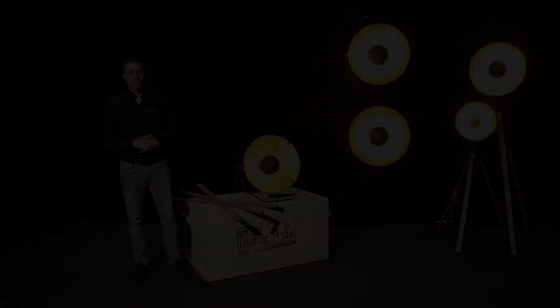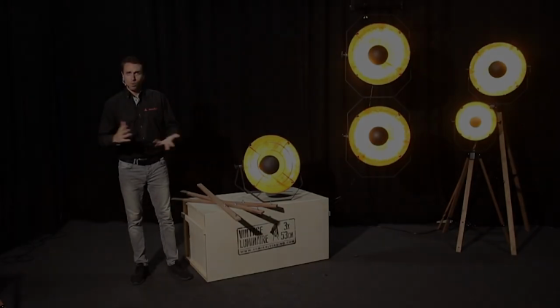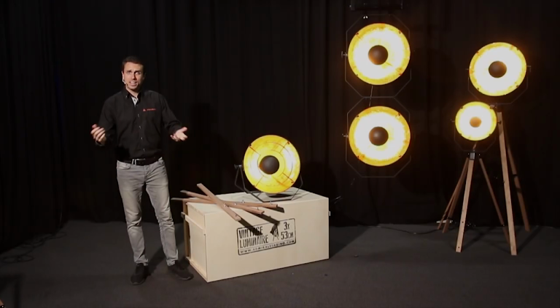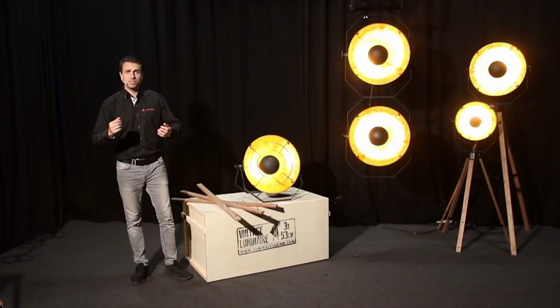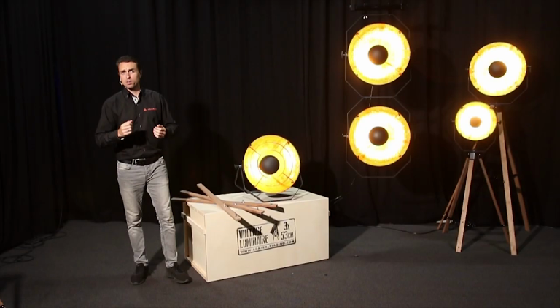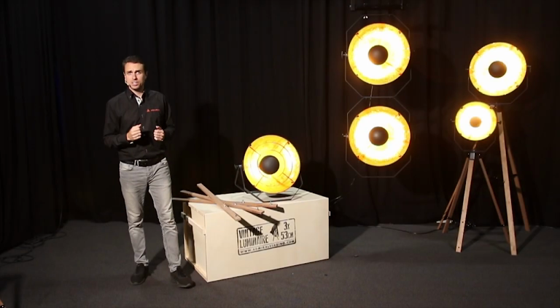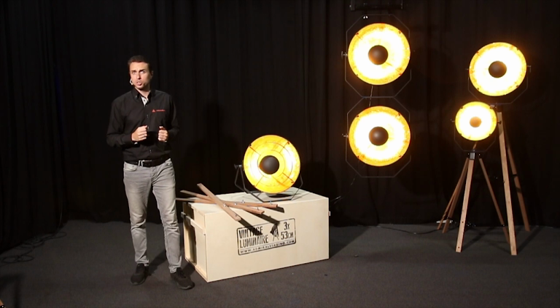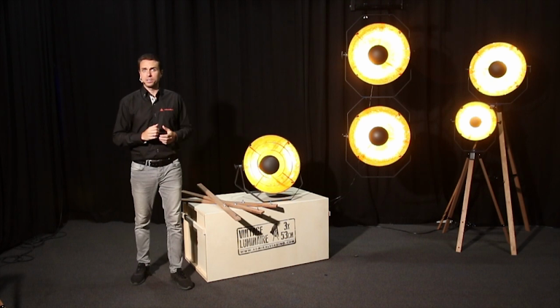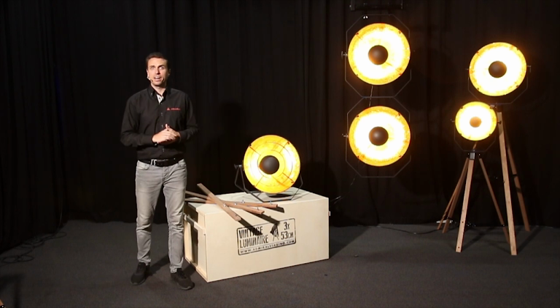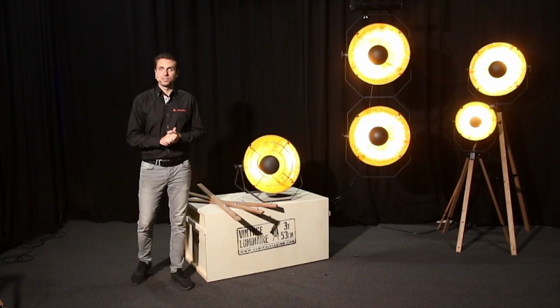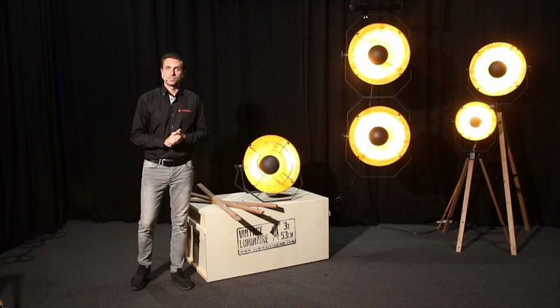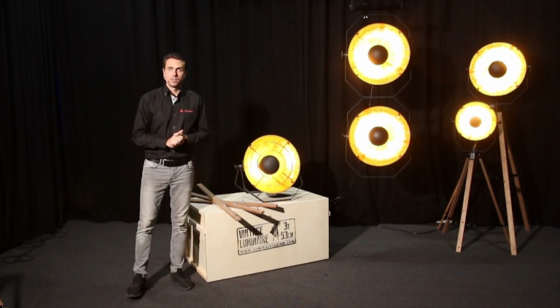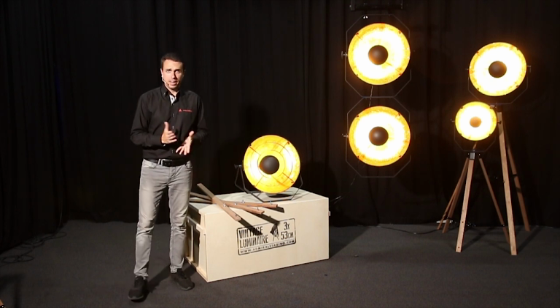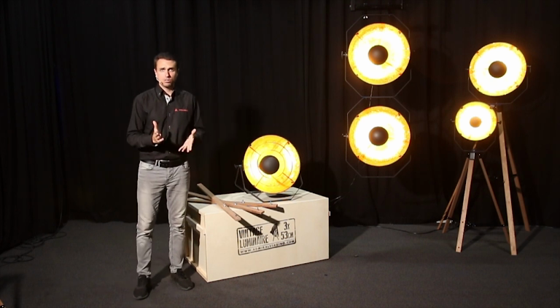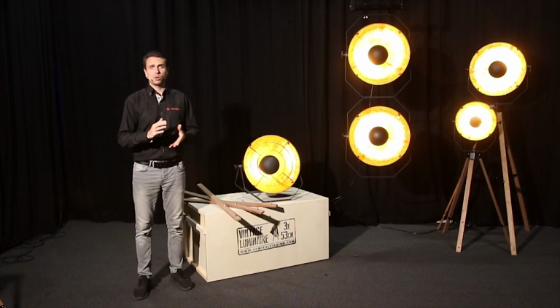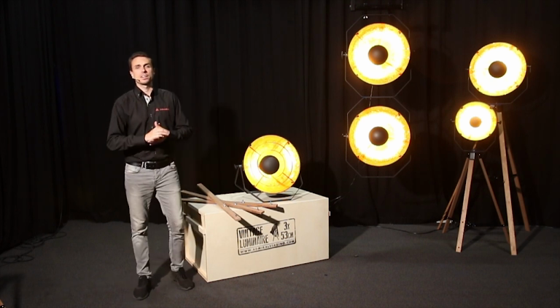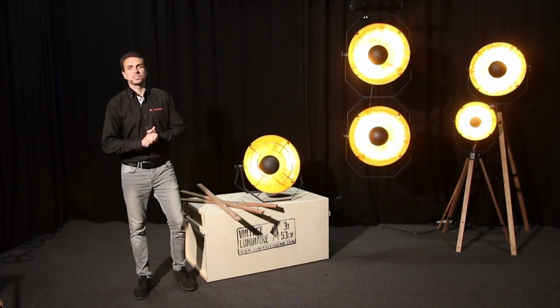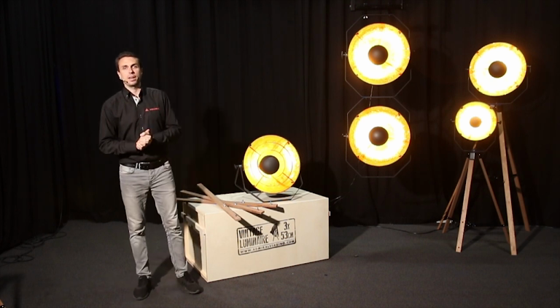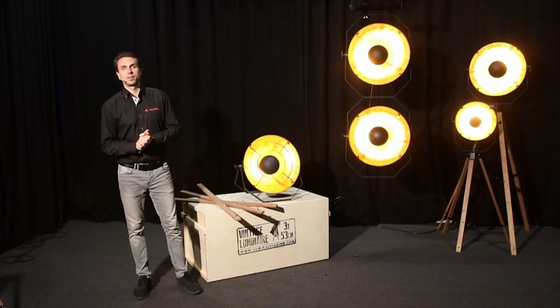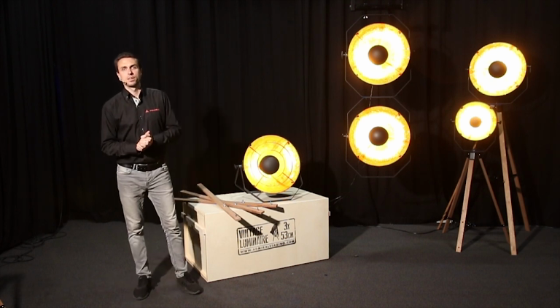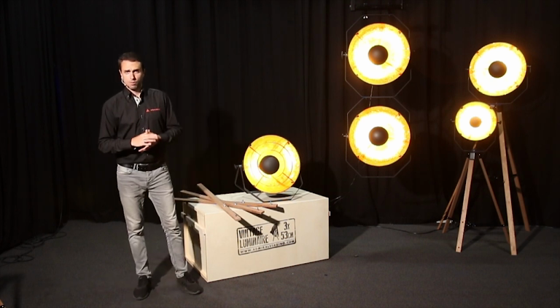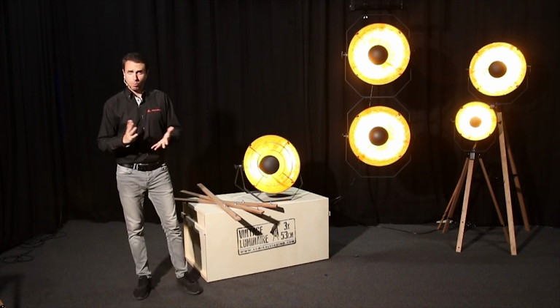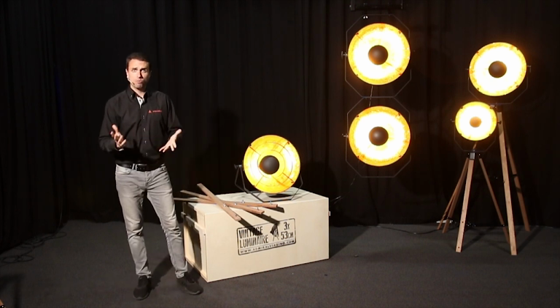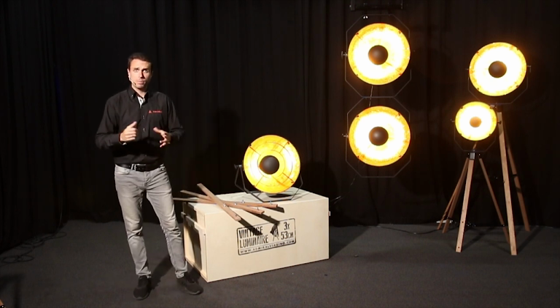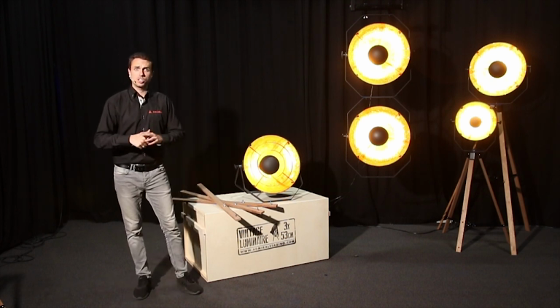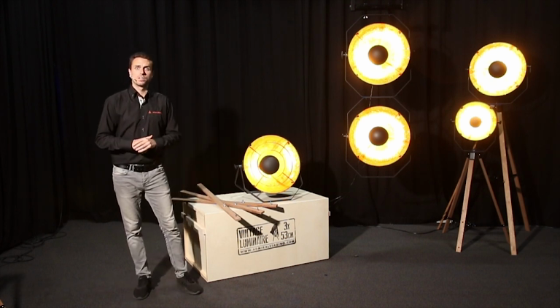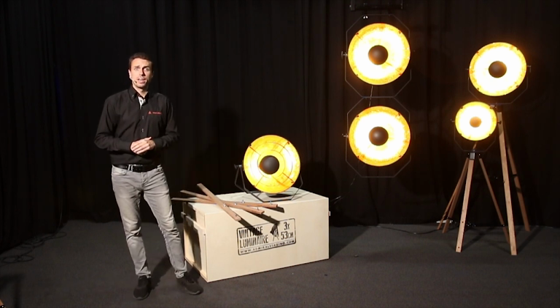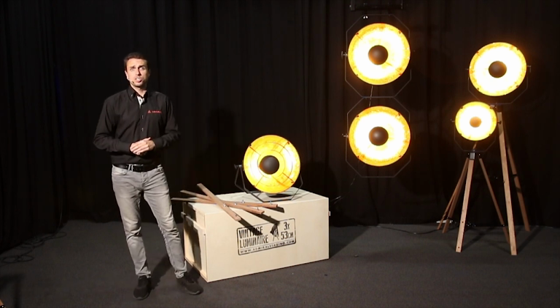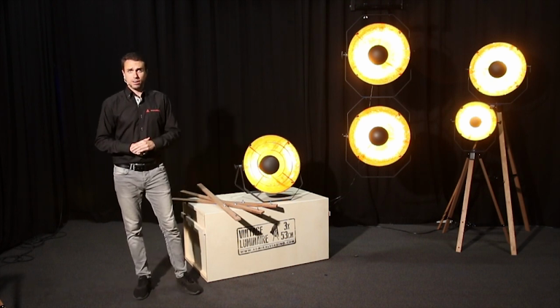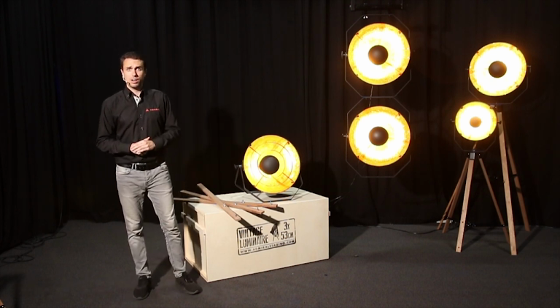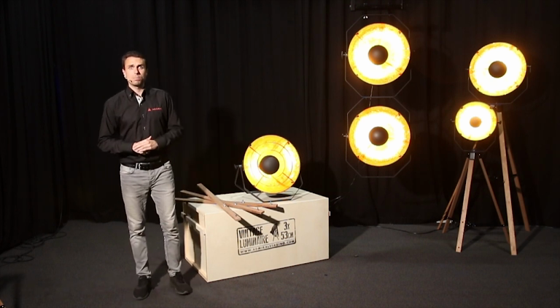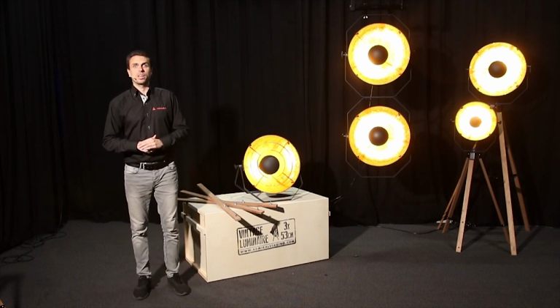Well, that's it for the vintage luminaires. Thanks for joining us today. For more information, check out our website.